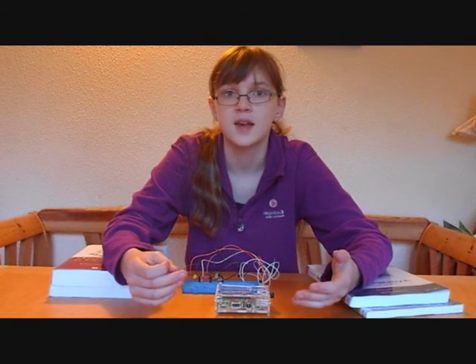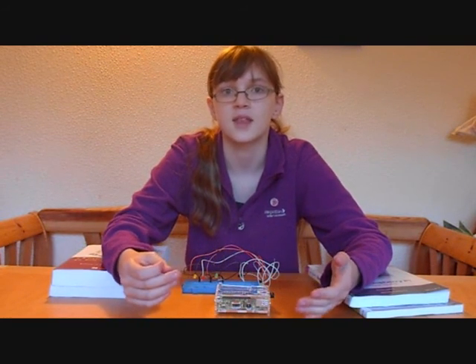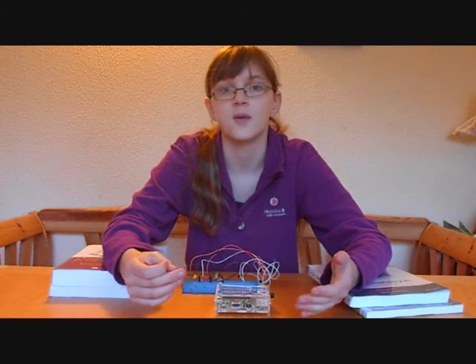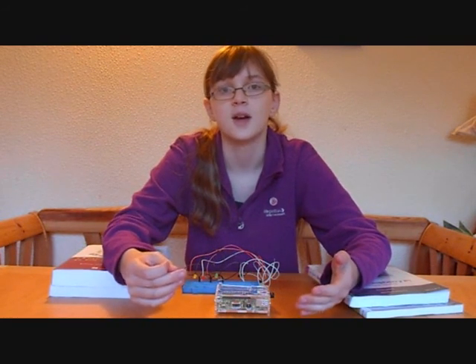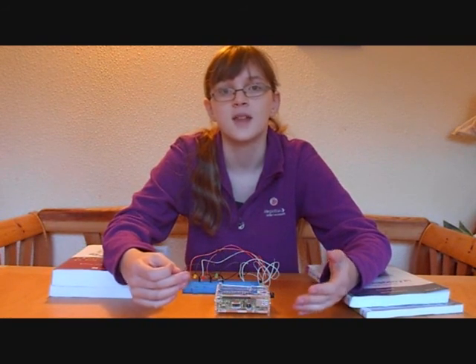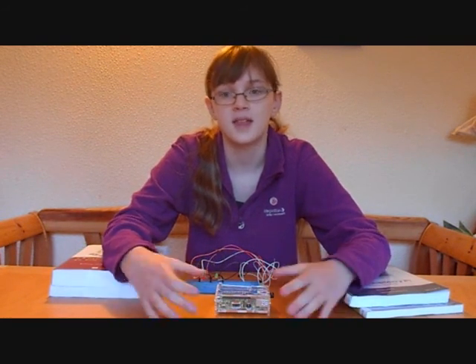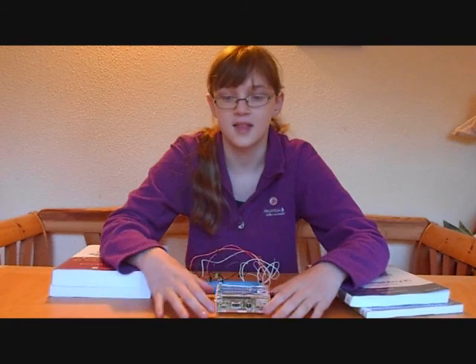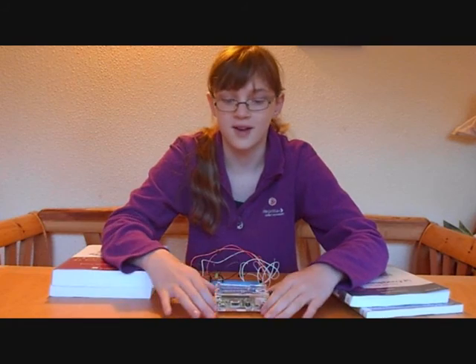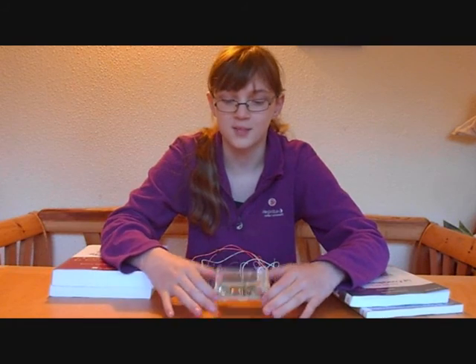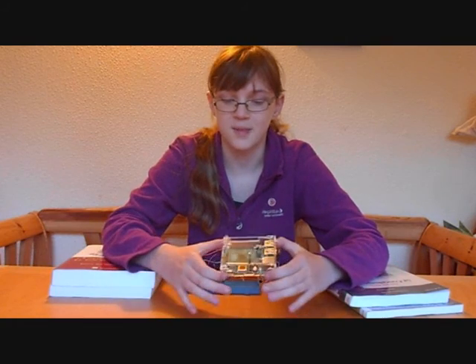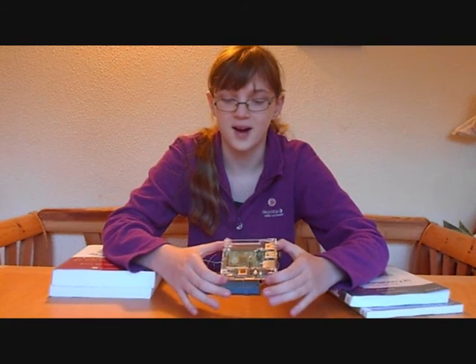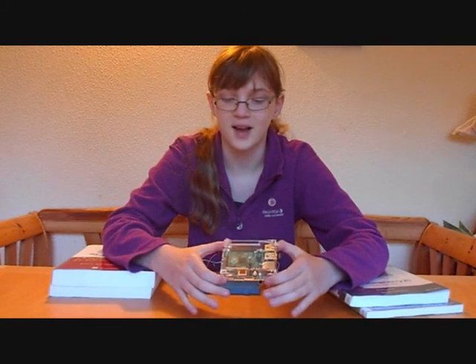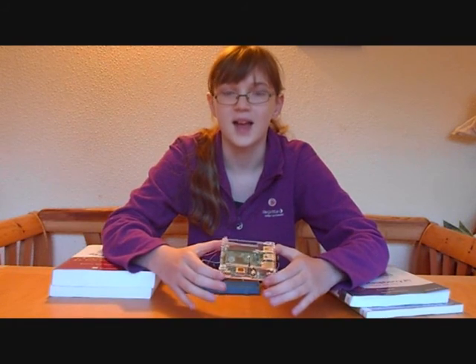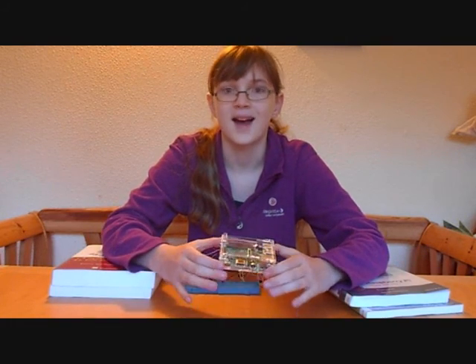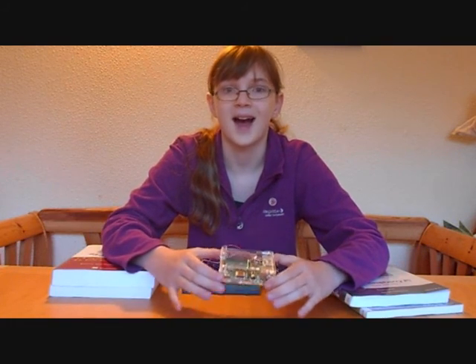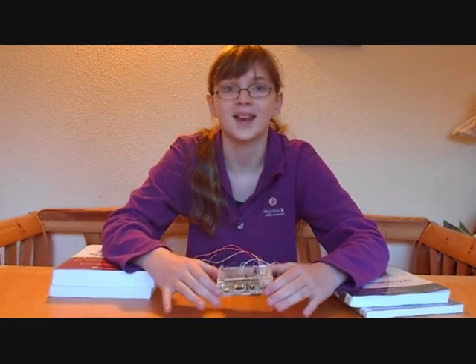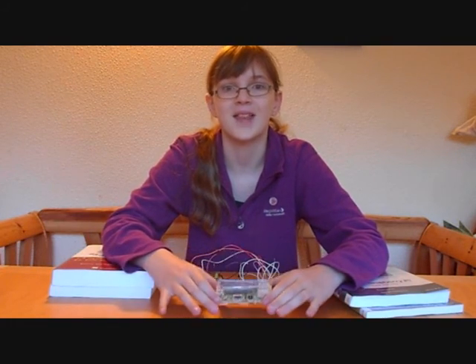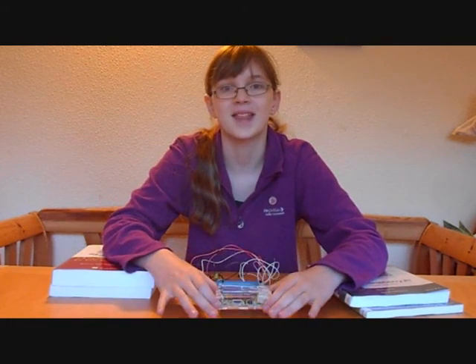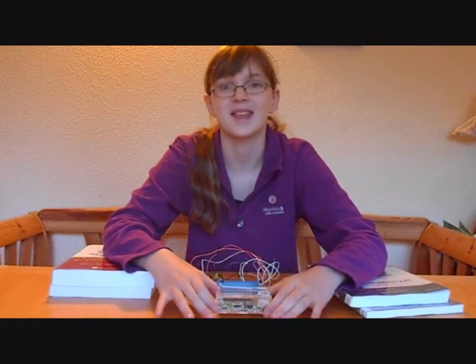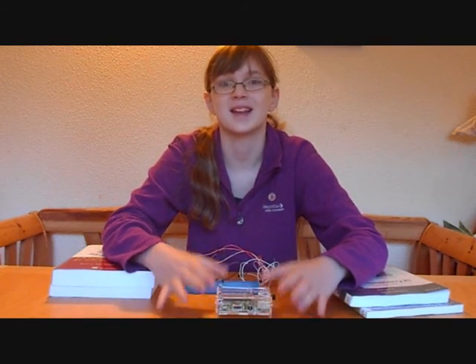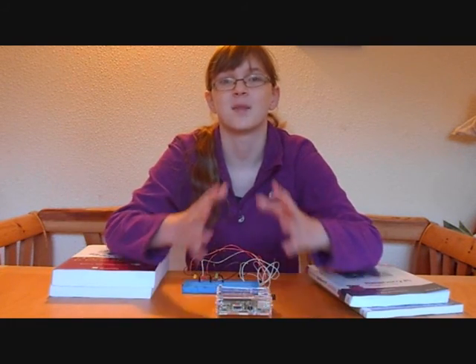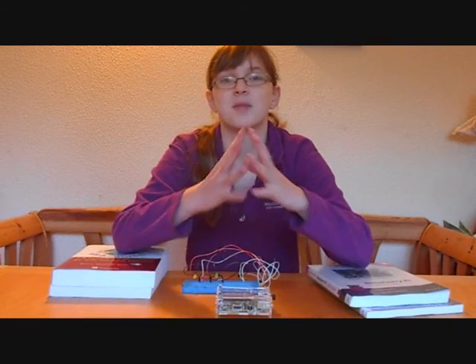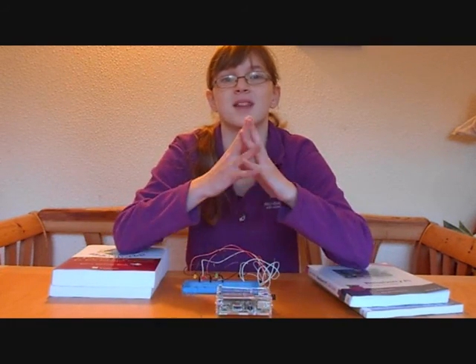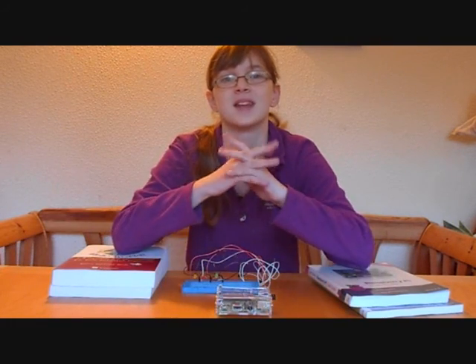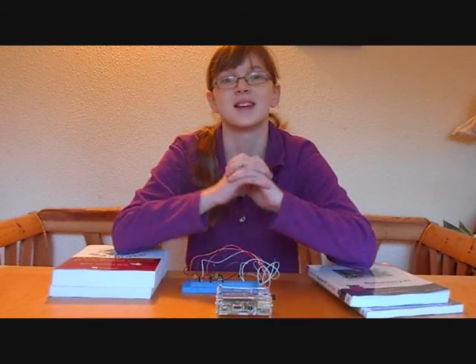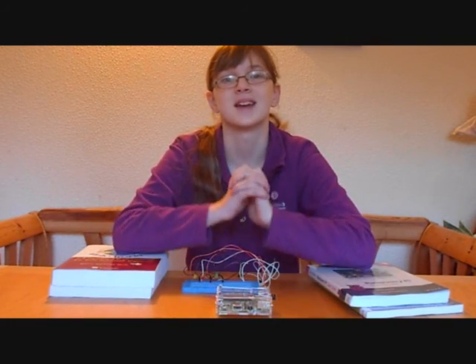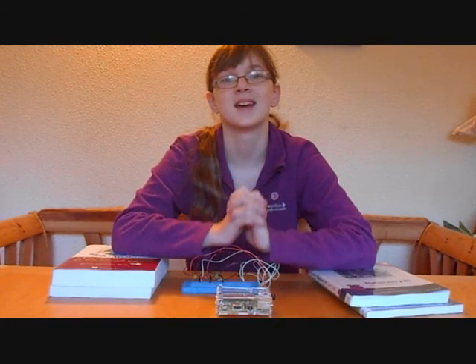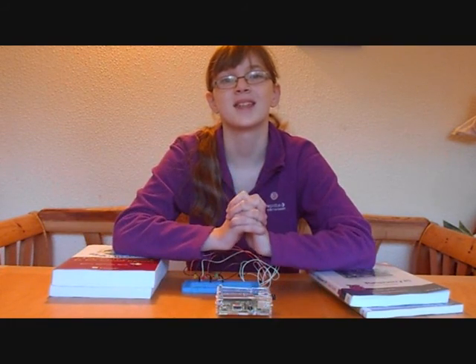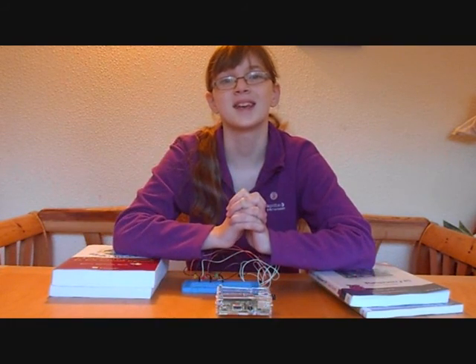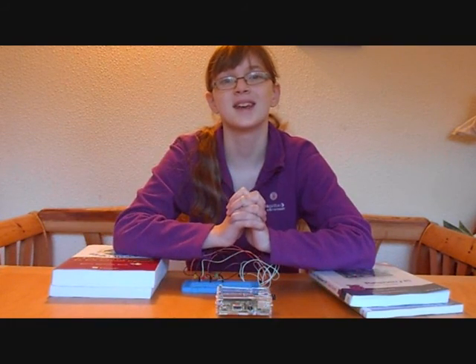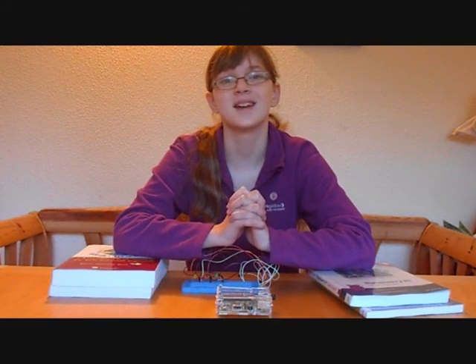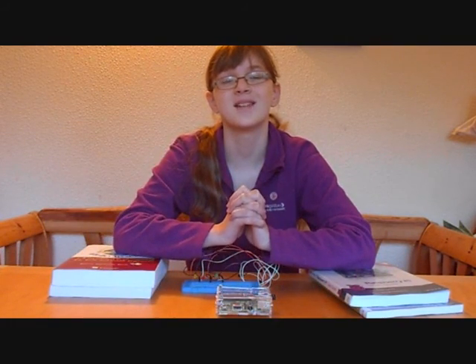So, this is a Raspberry Pi and this is the end of my presentation. Thank you!